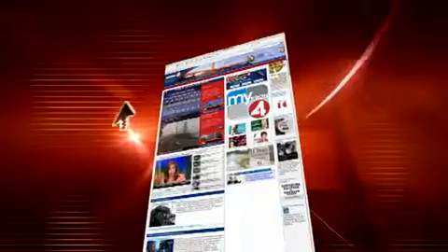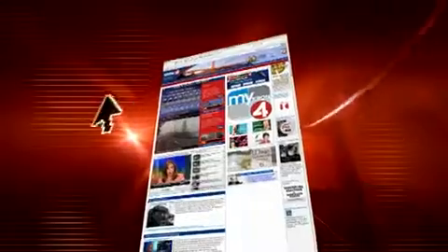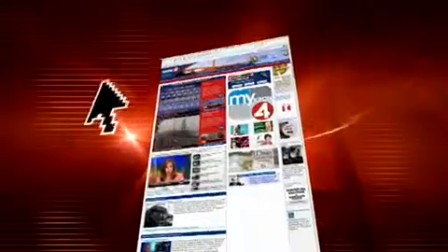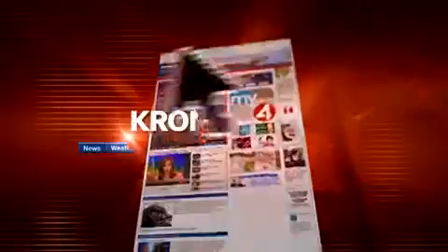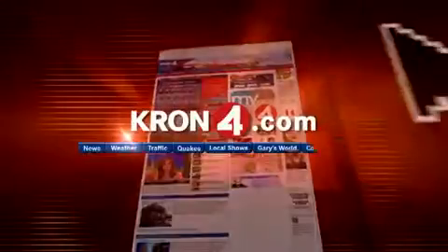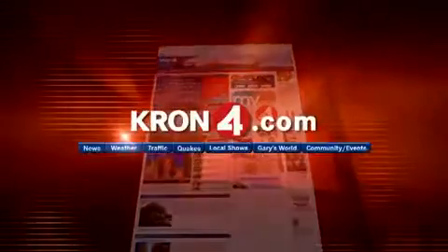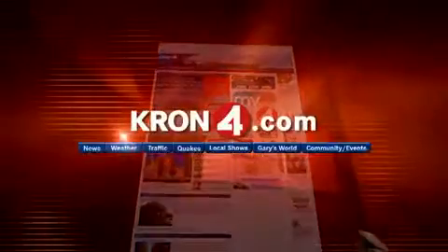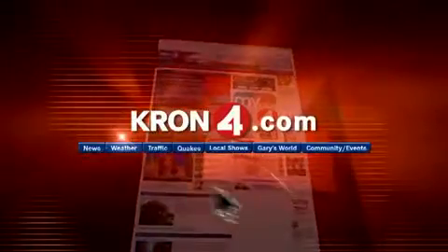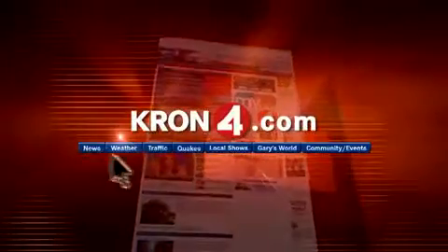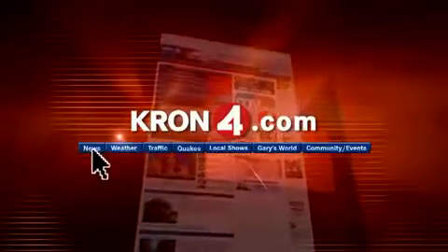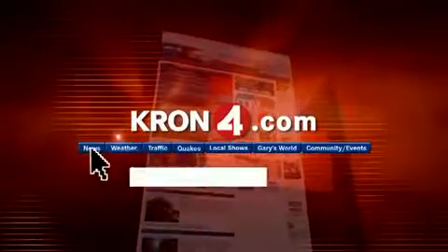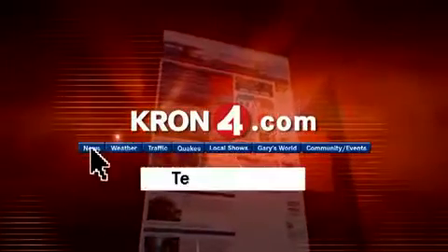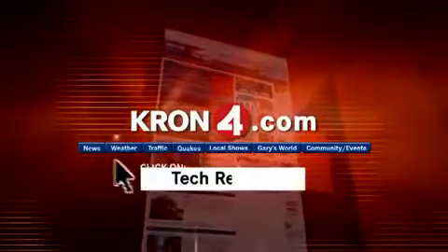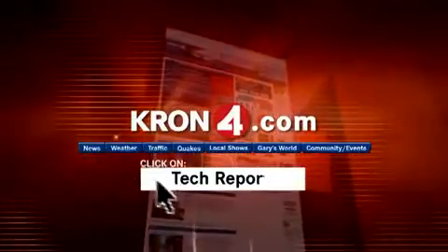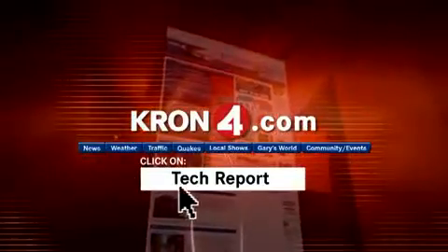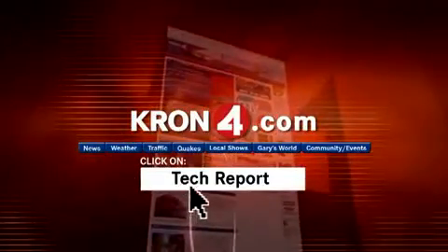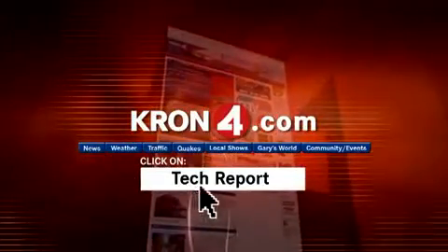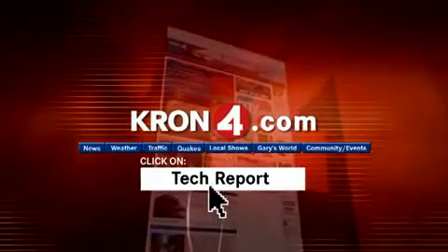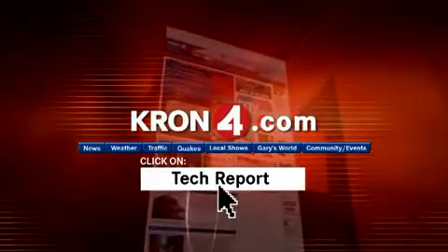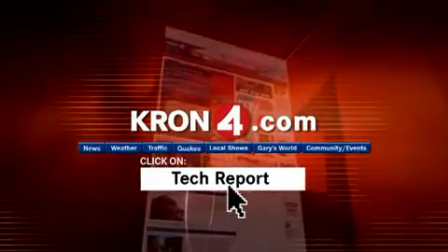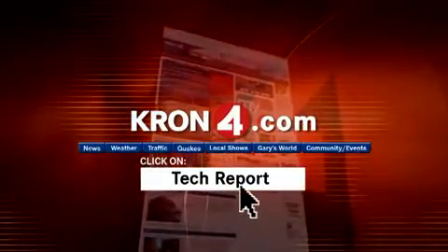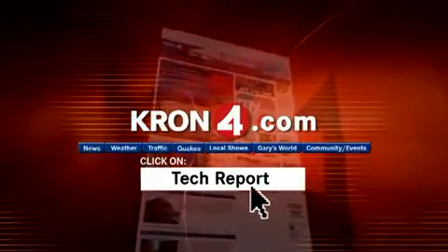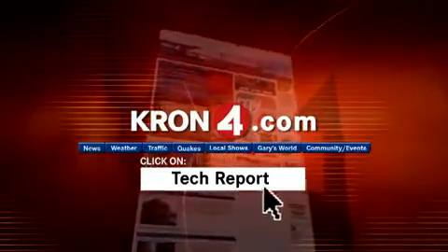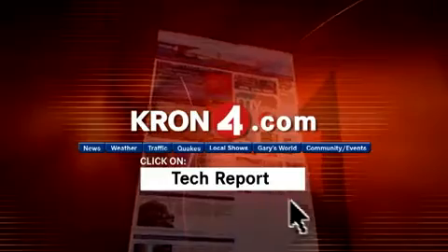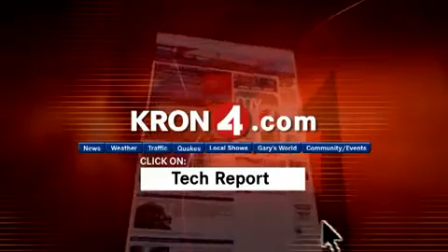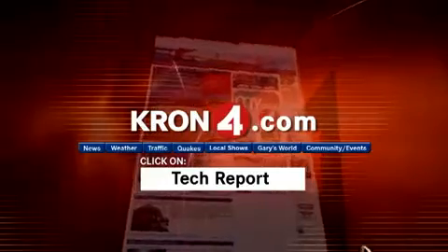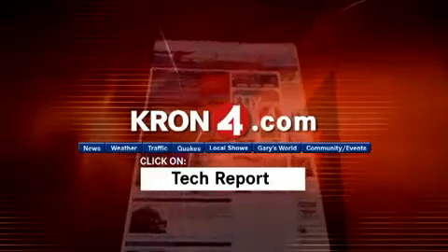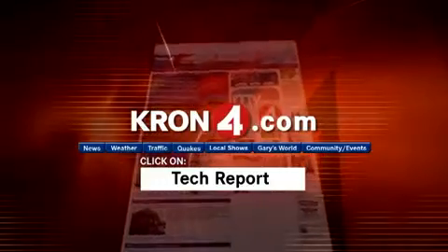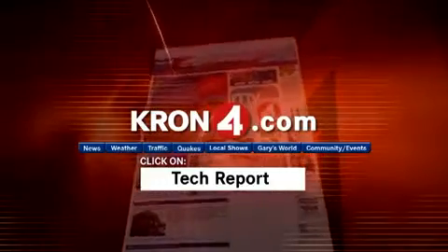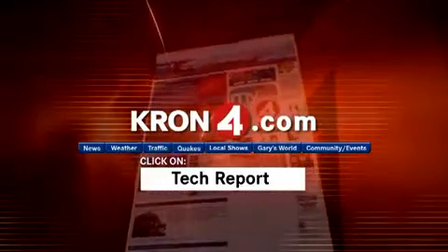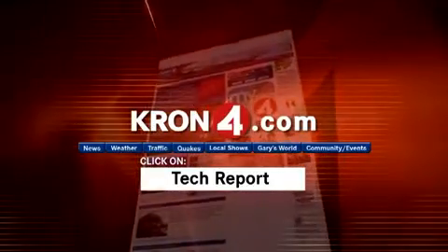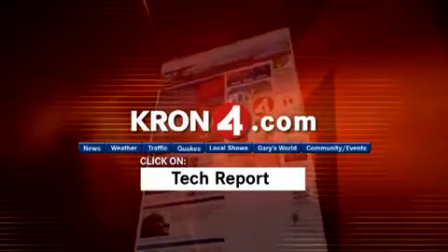For more information on the I-Limb, go to cron4.com and click on the tech report. Robin Comzey, Cron4 News.